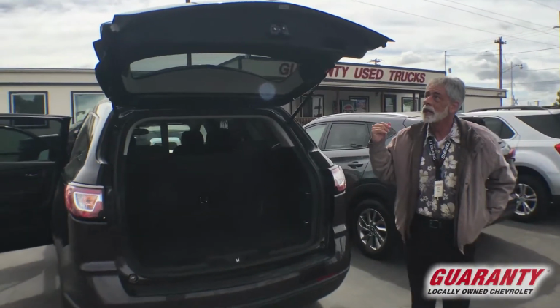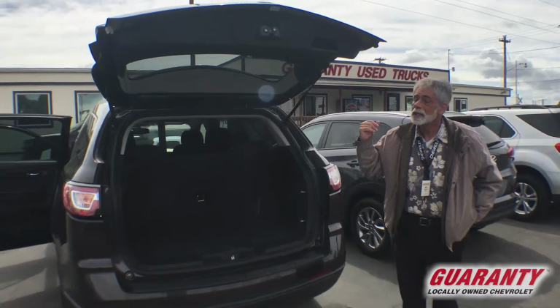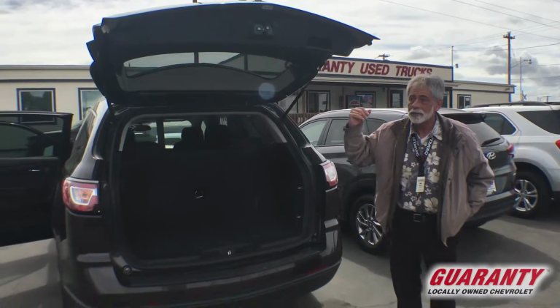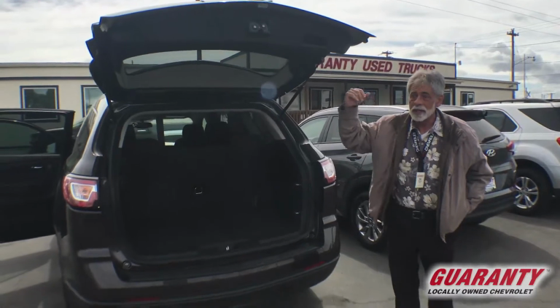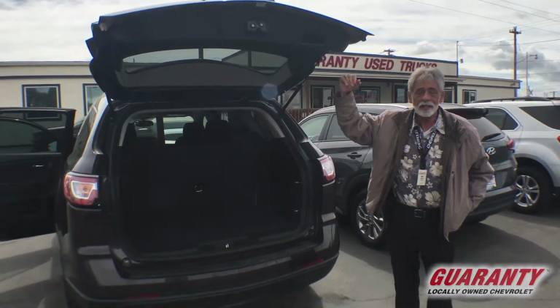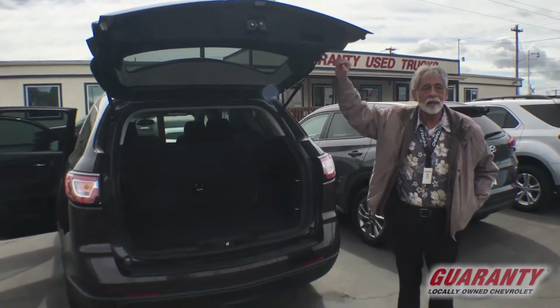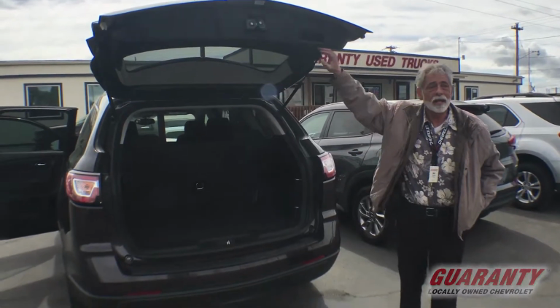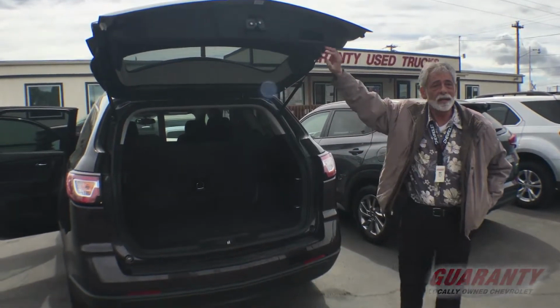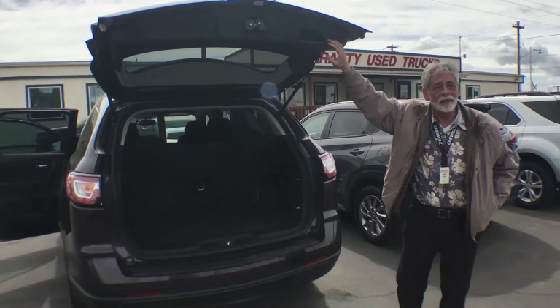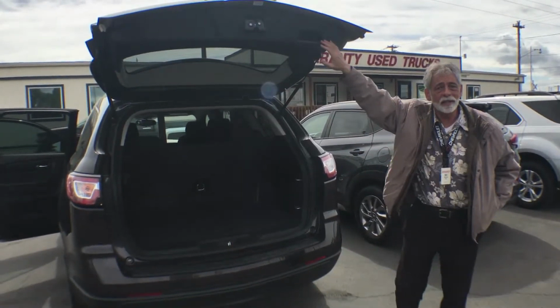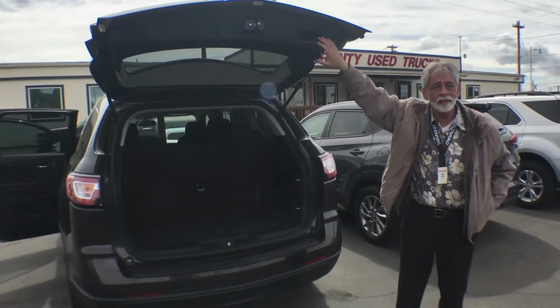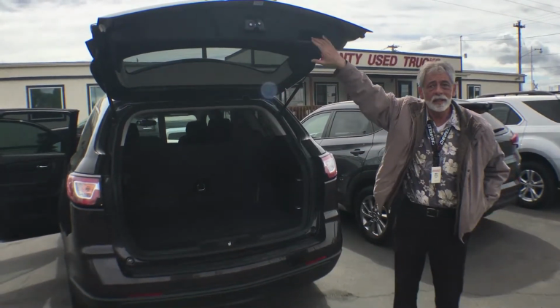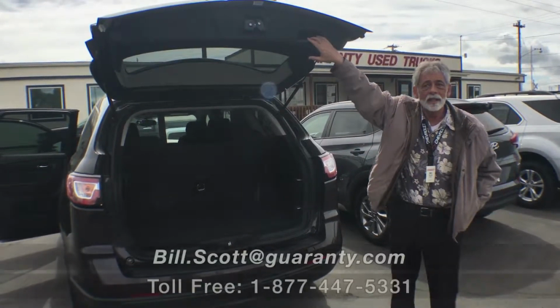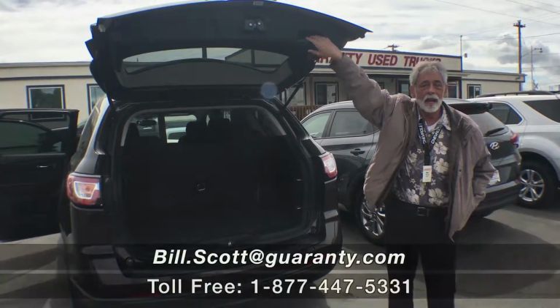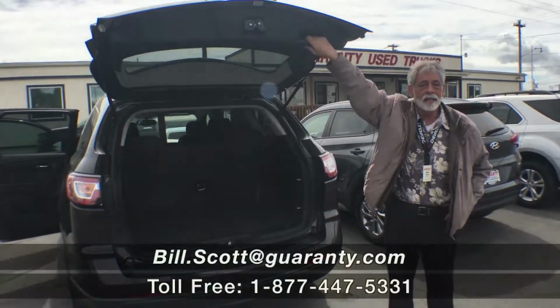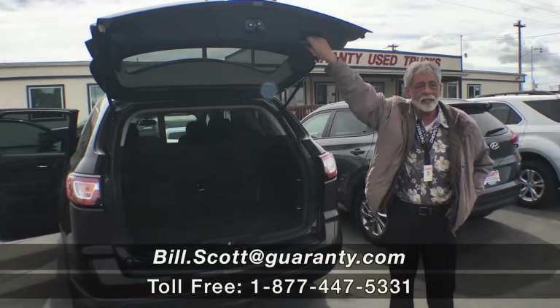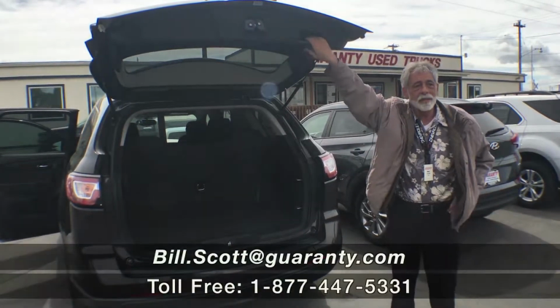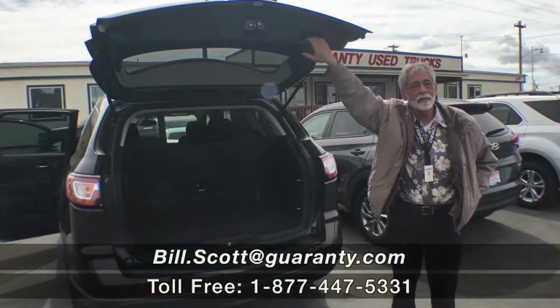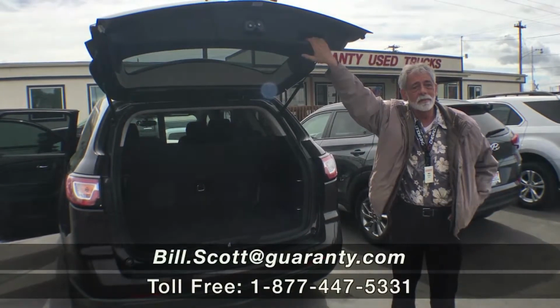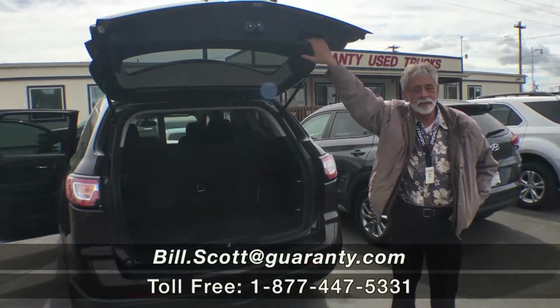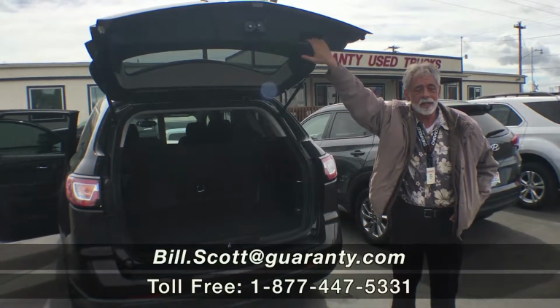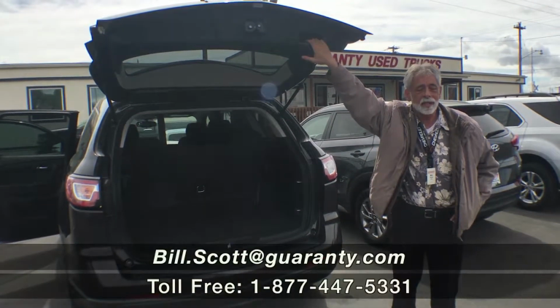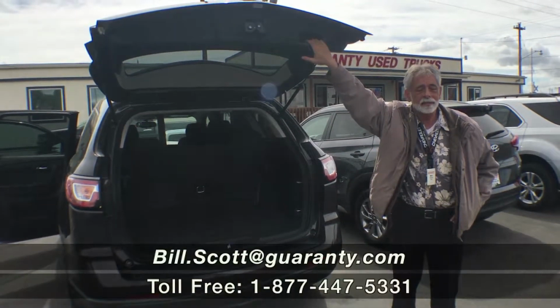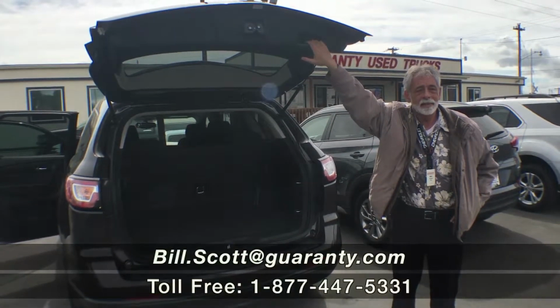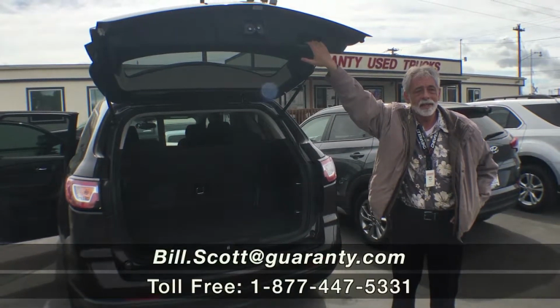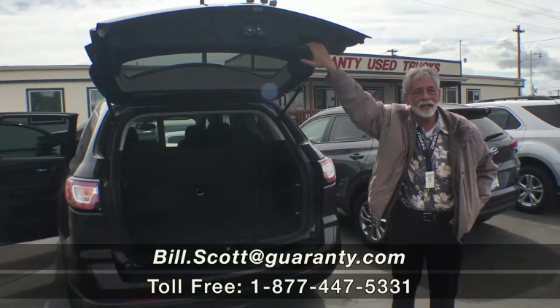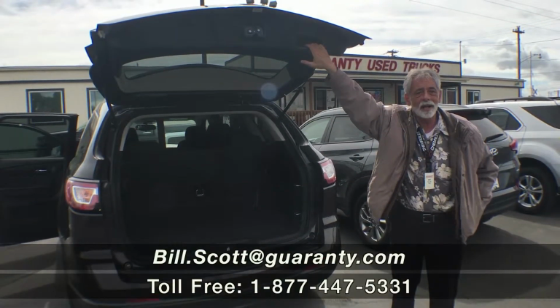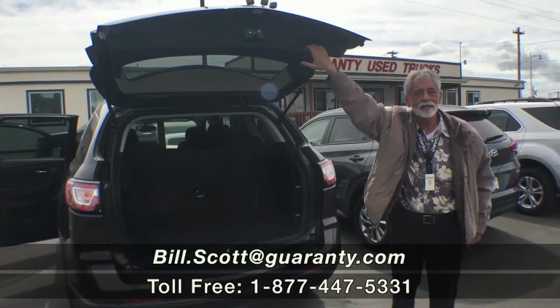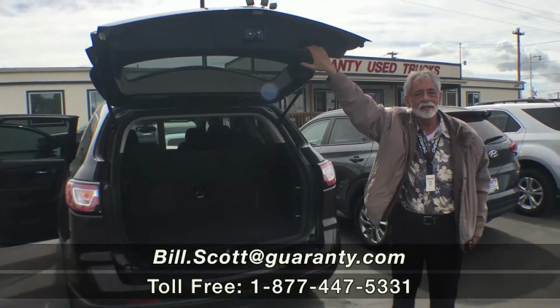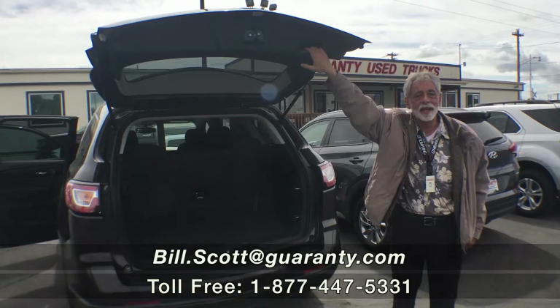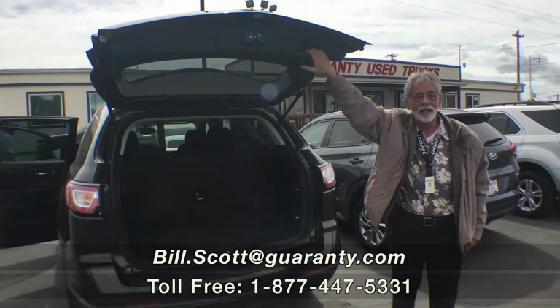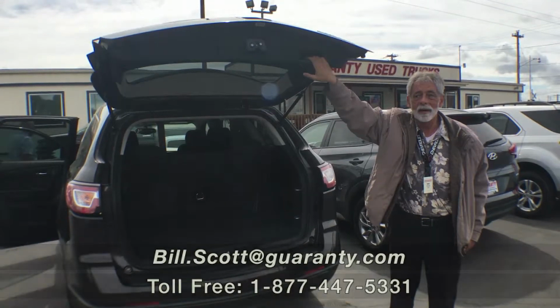So for this or any other vehicle, contact me, Bill Scott, at GuarantyCars.com.